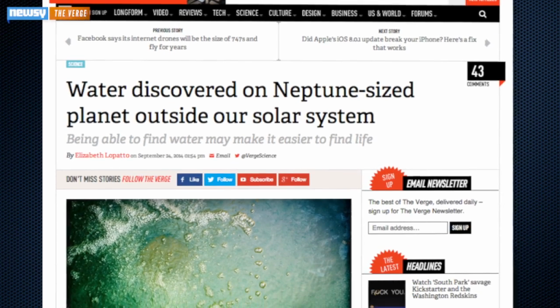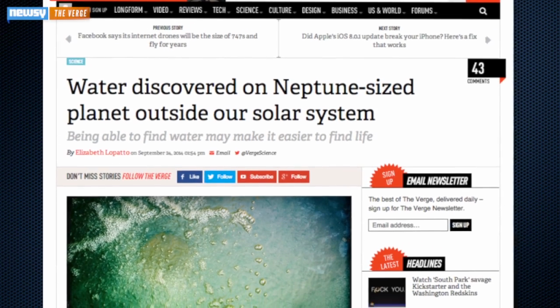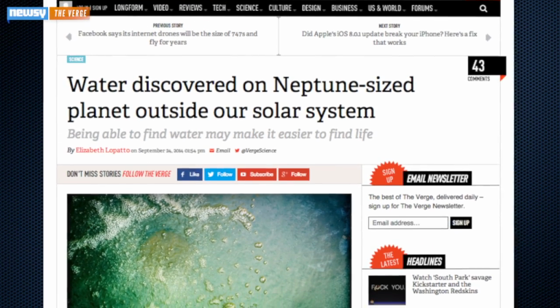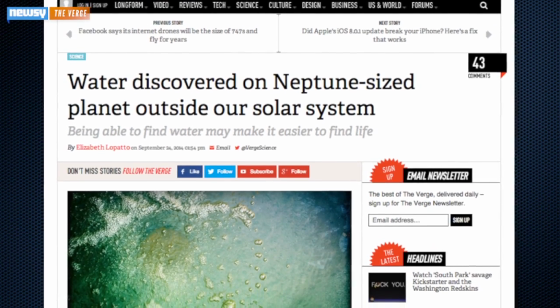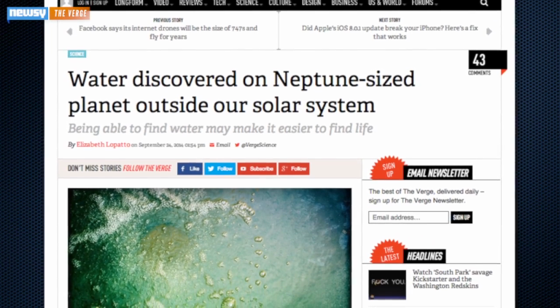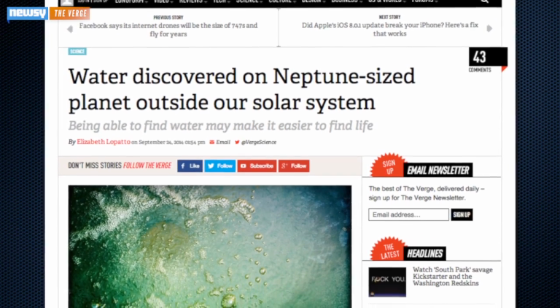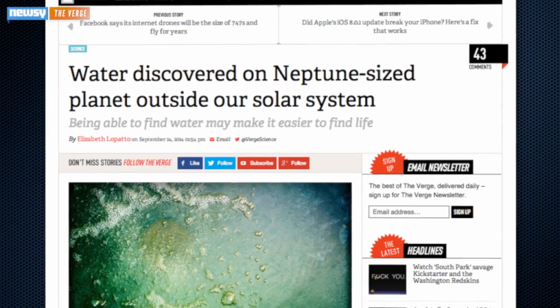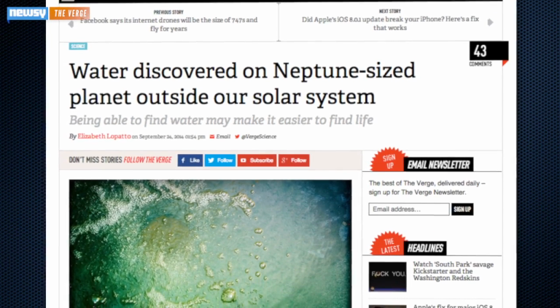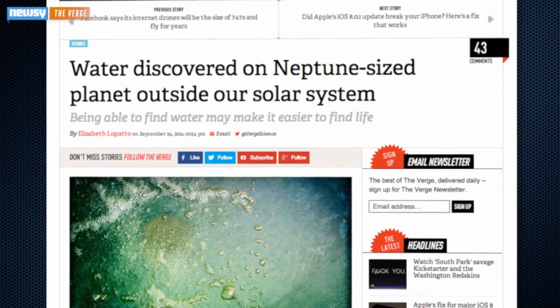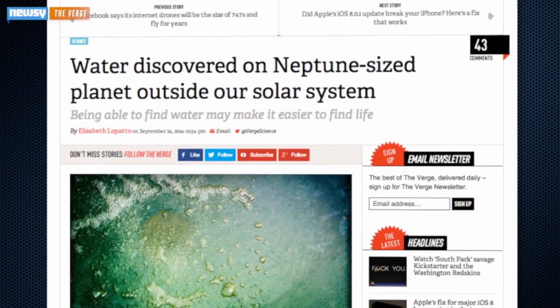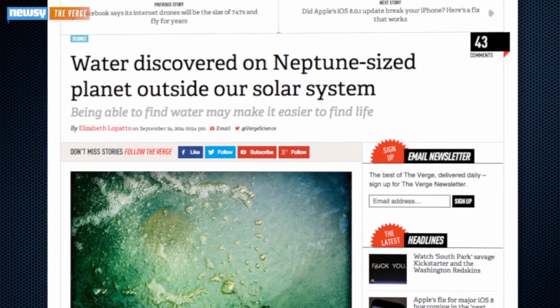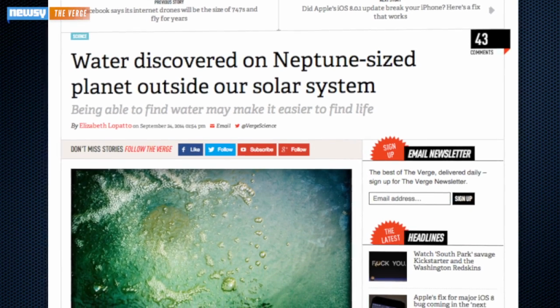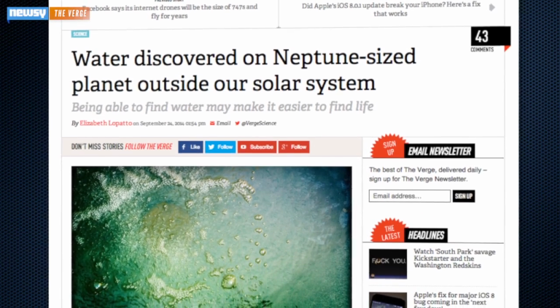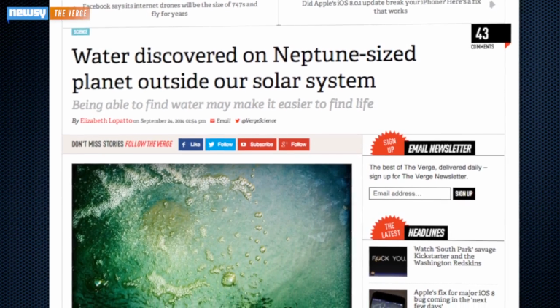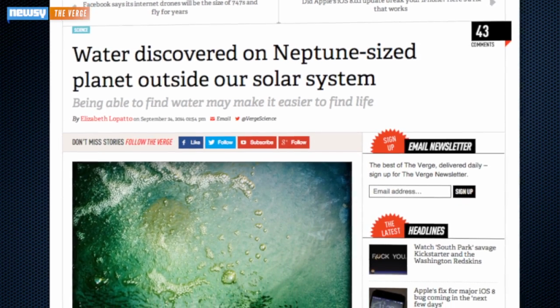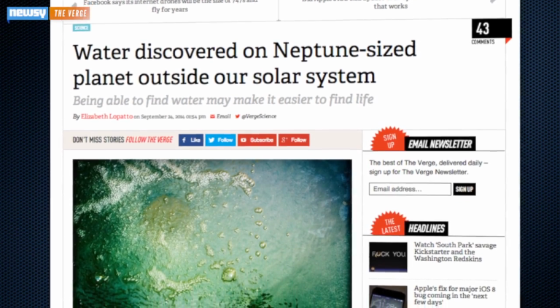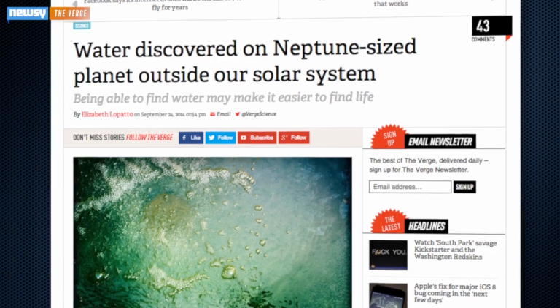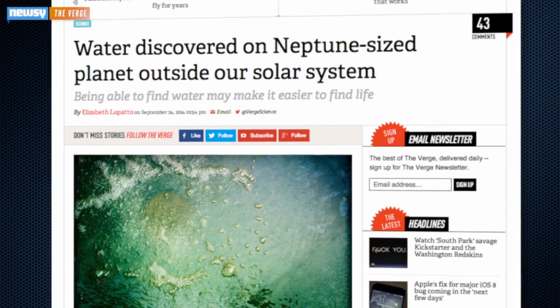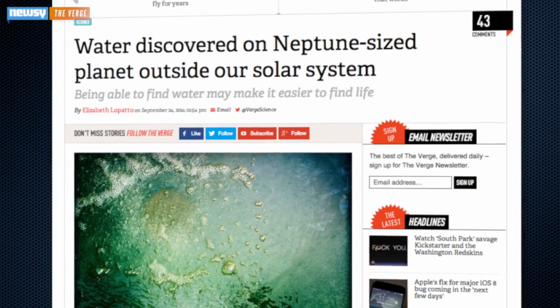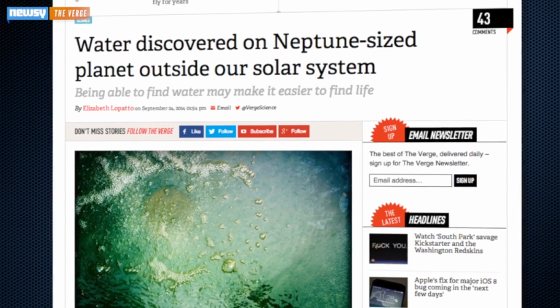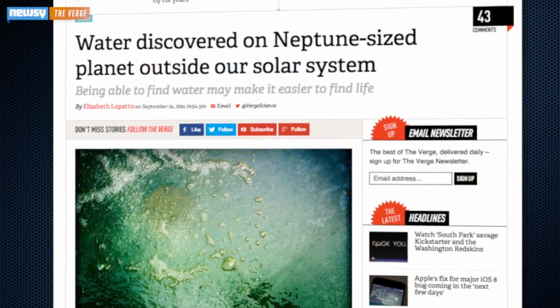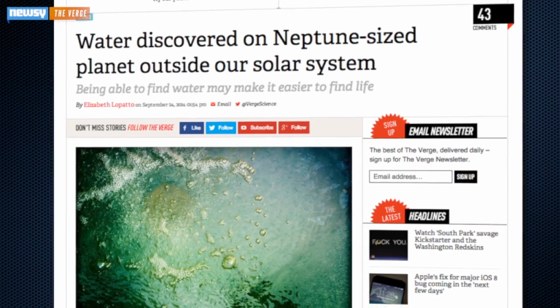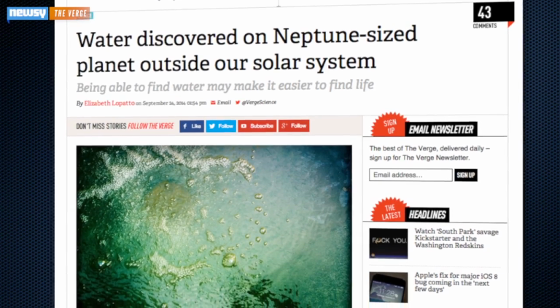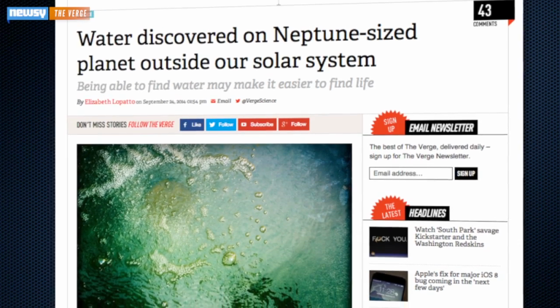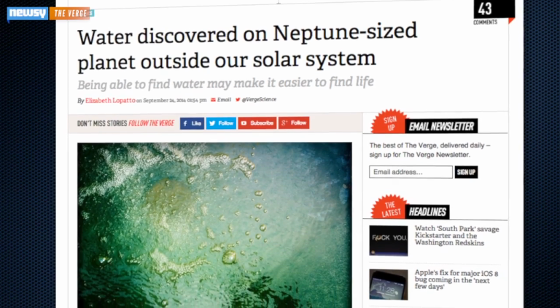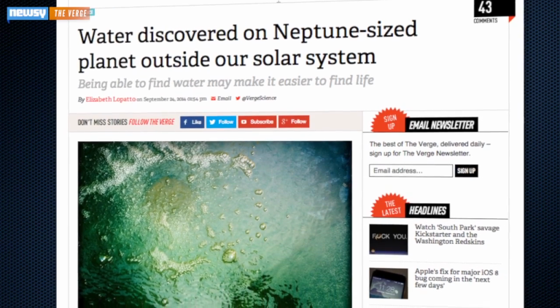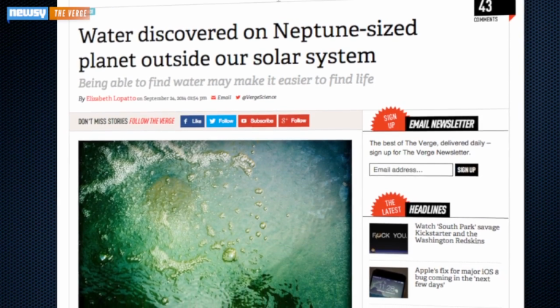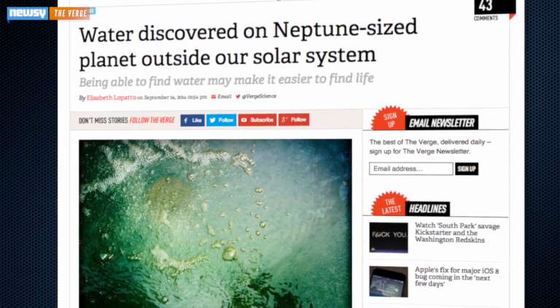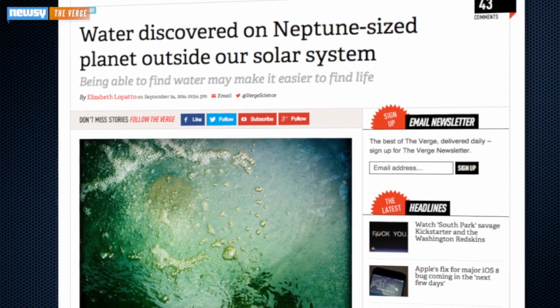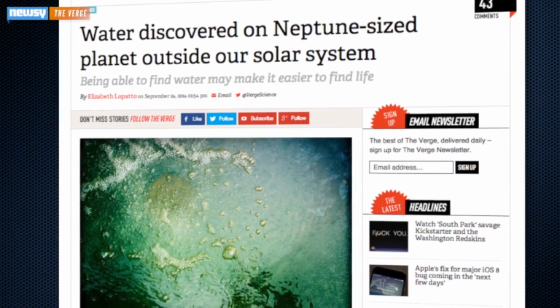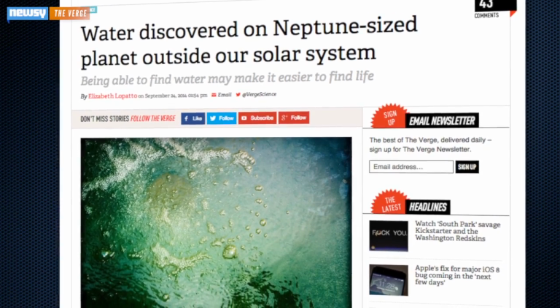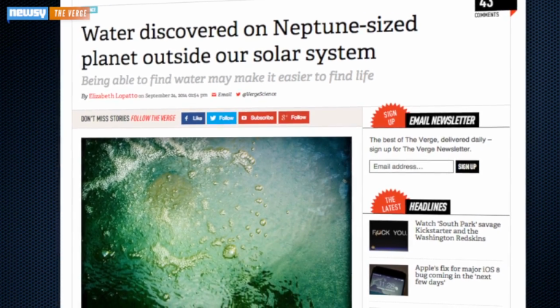Now, it is not thought to support life — it's a ball of gas. Researchers used the Hubble Space Telescope to check it out.